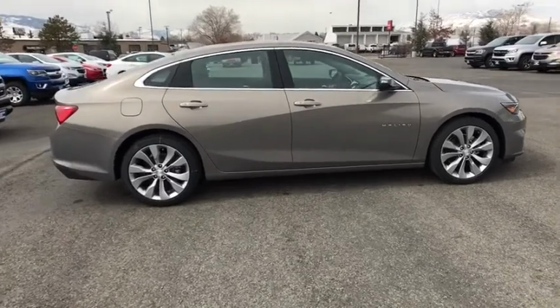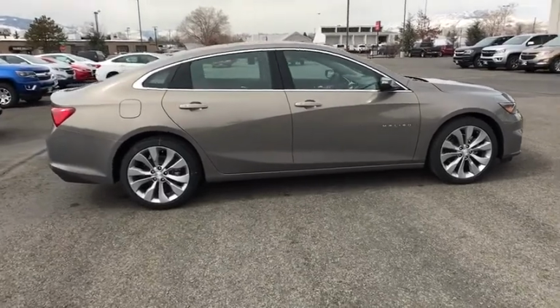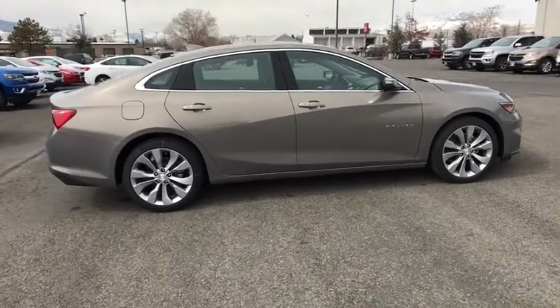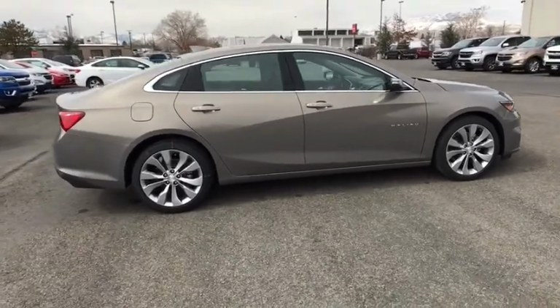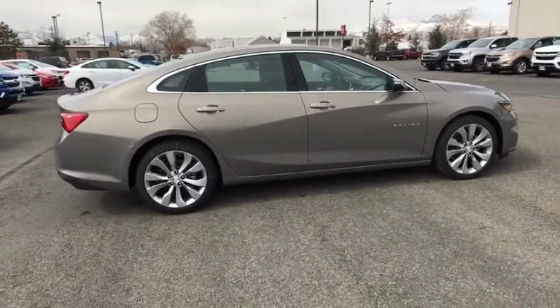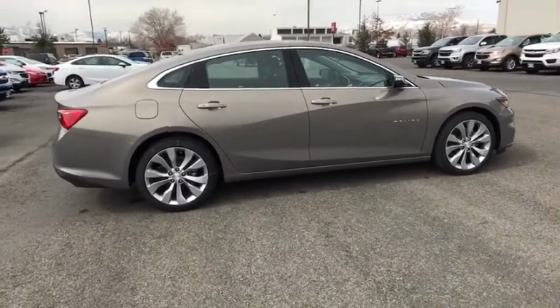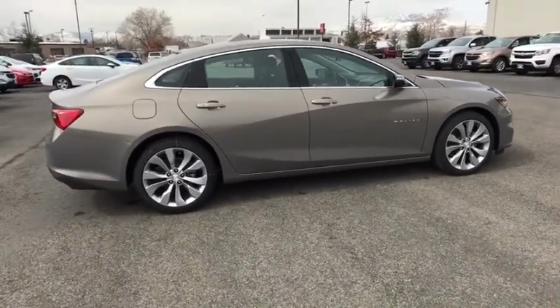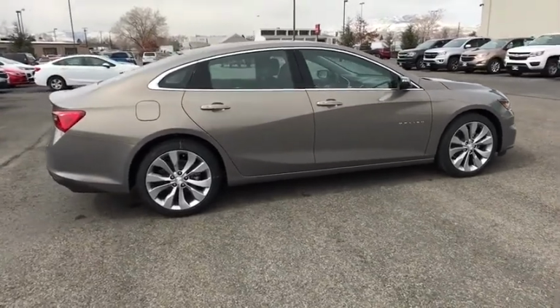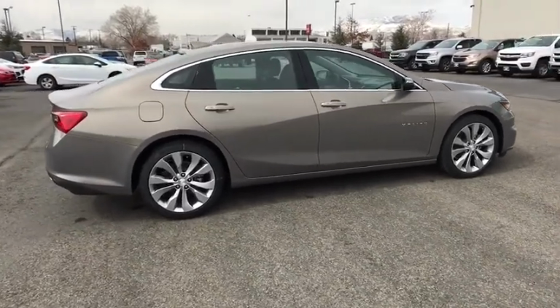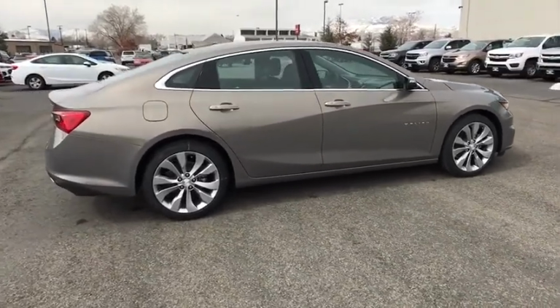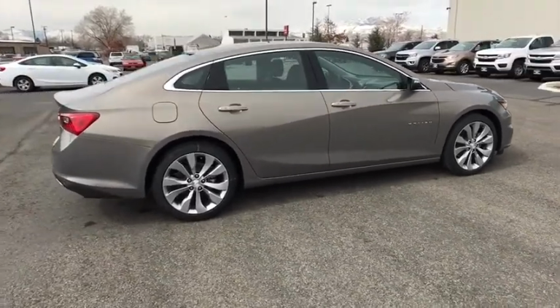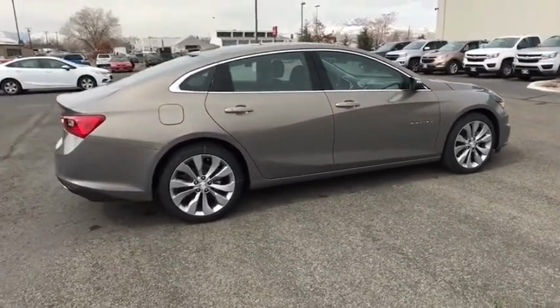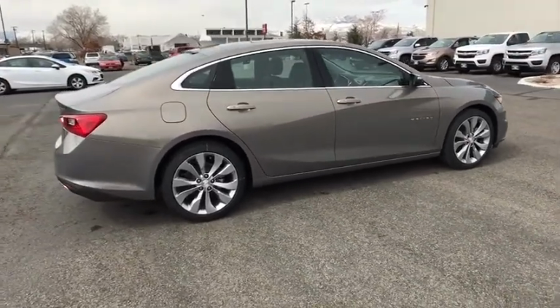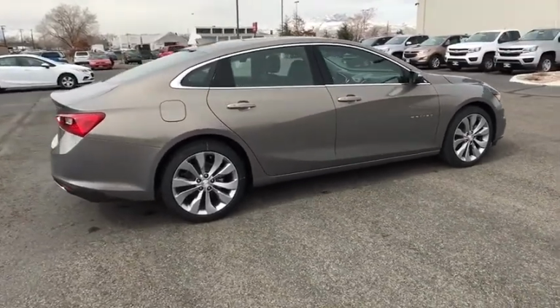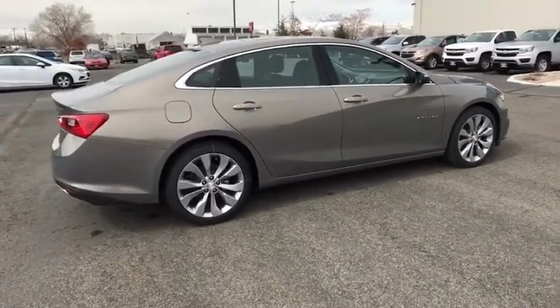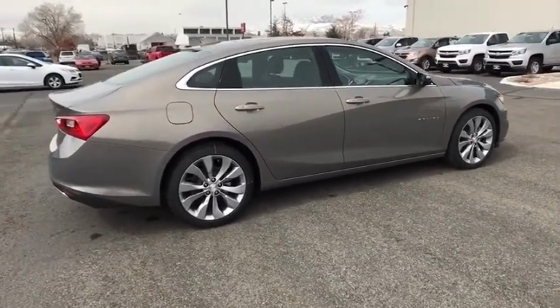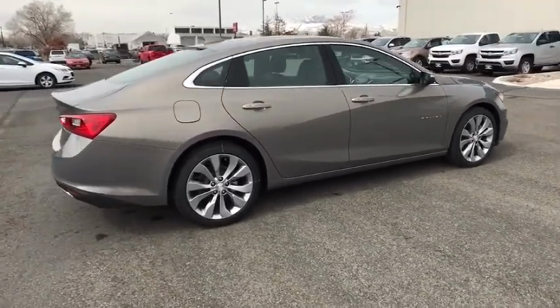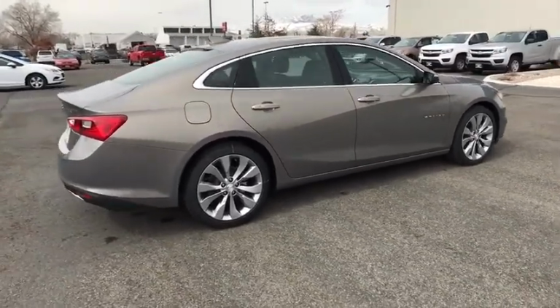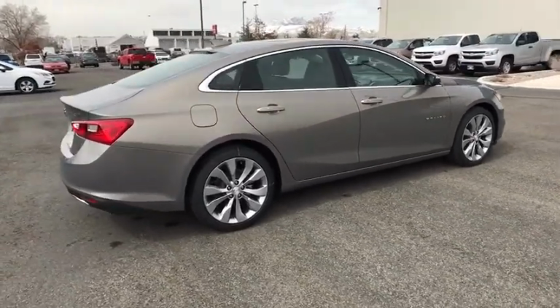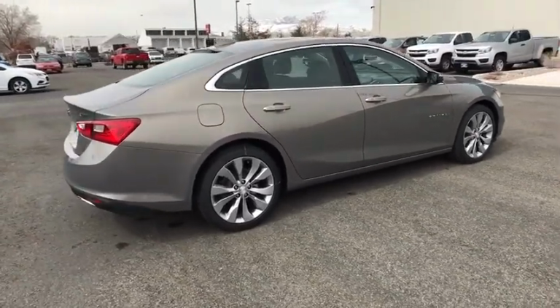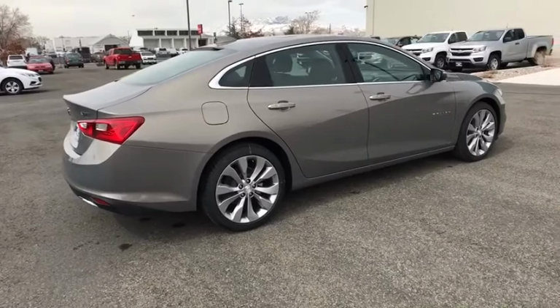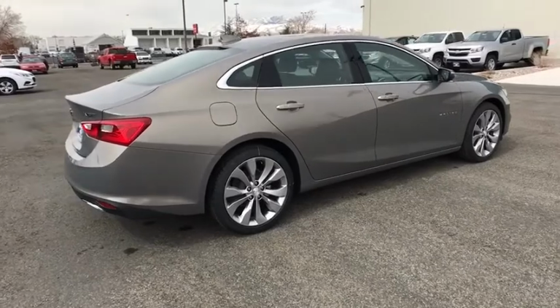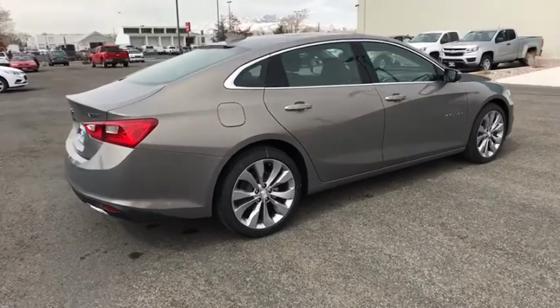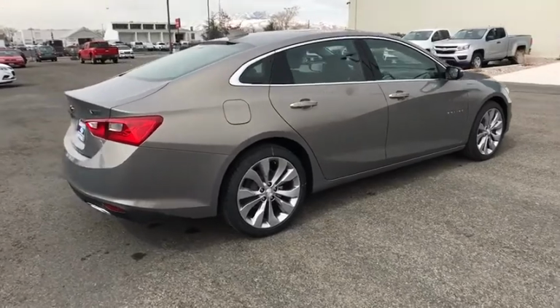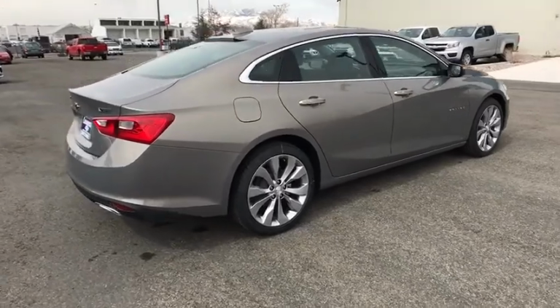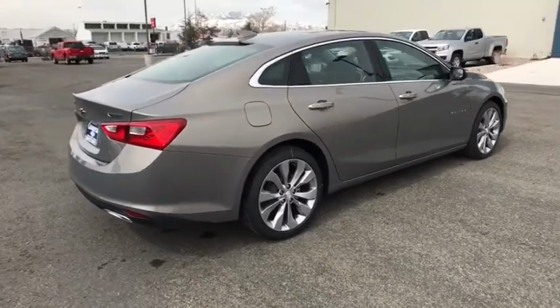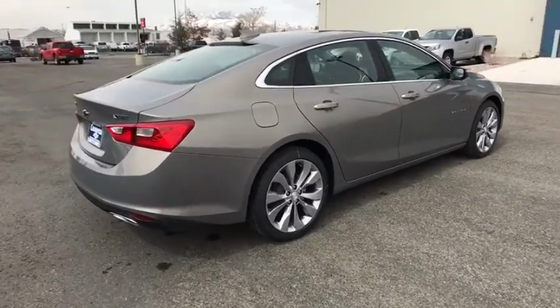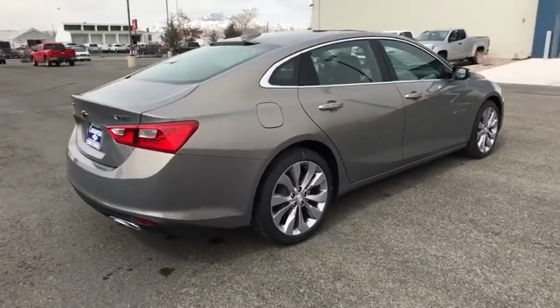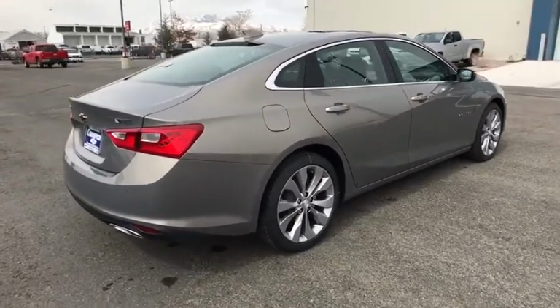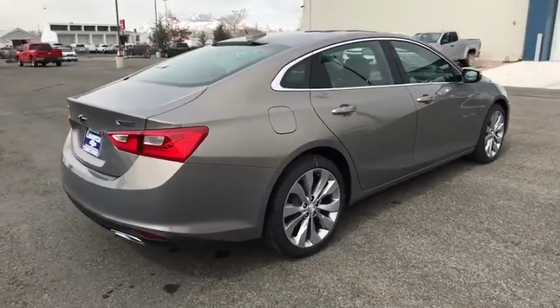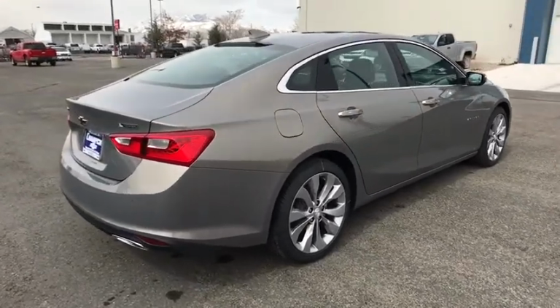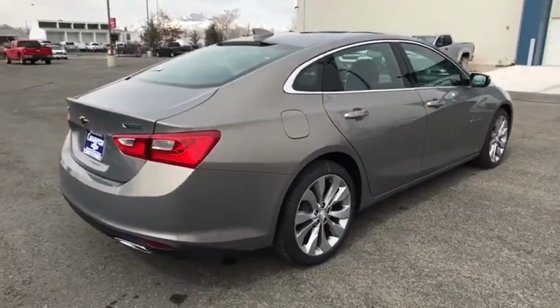Keyless start, auto-dimming rear-view mirror, aluminum wheels, four-wheel disc brakes, cruise control, premium sound system.